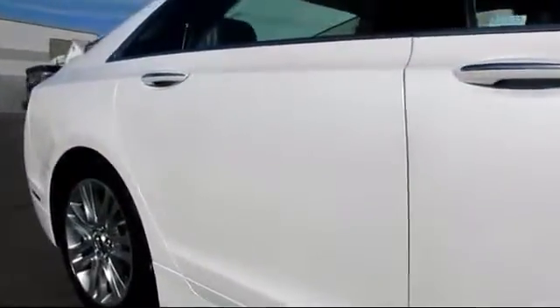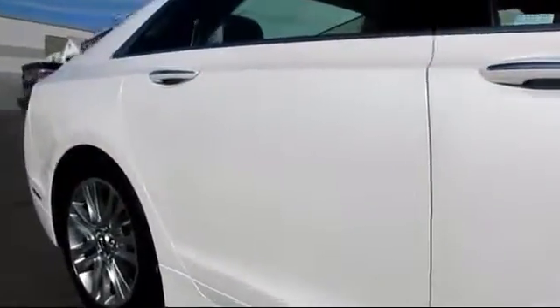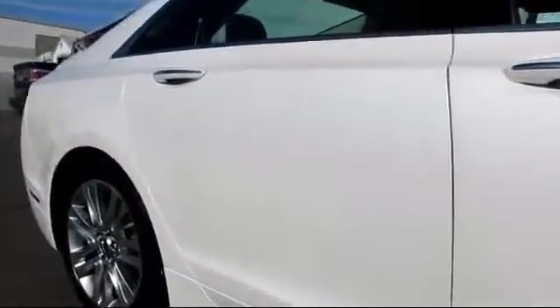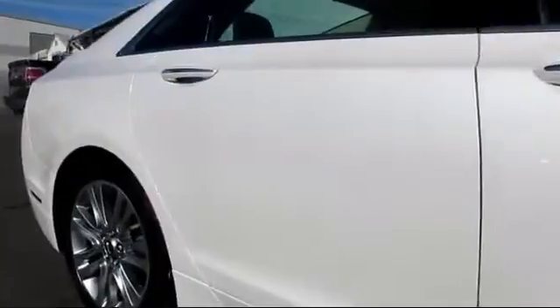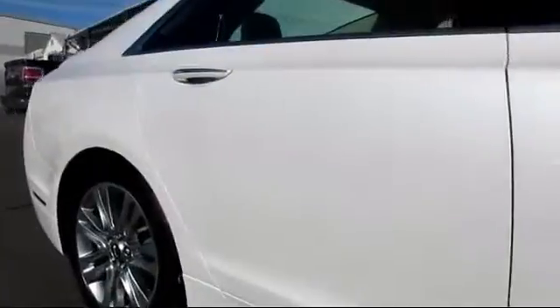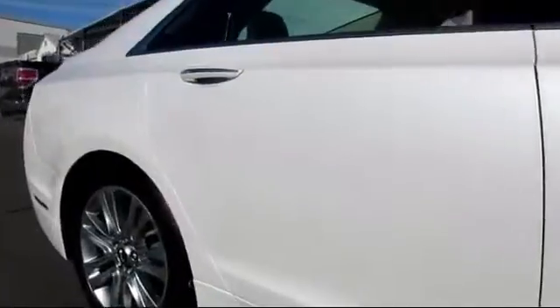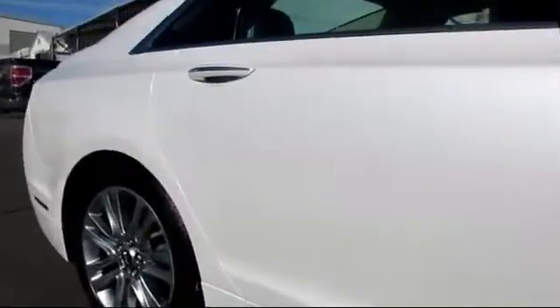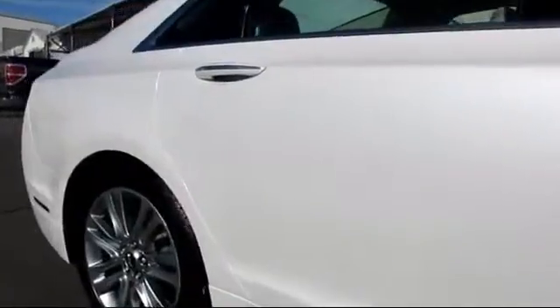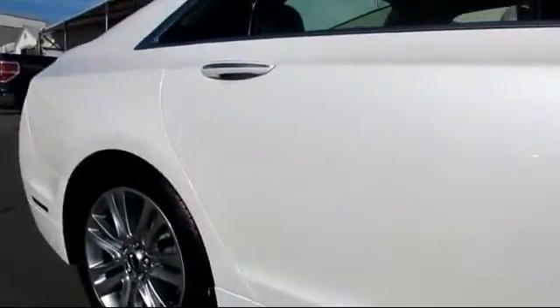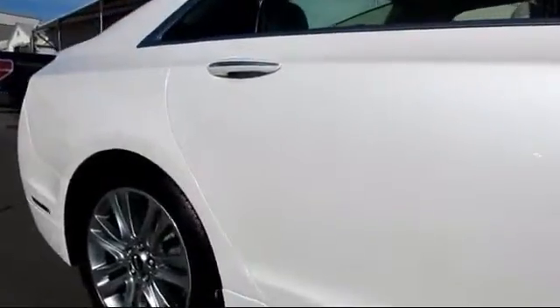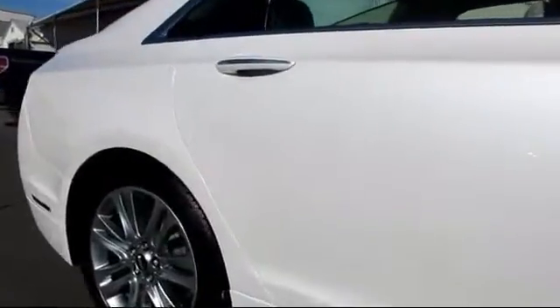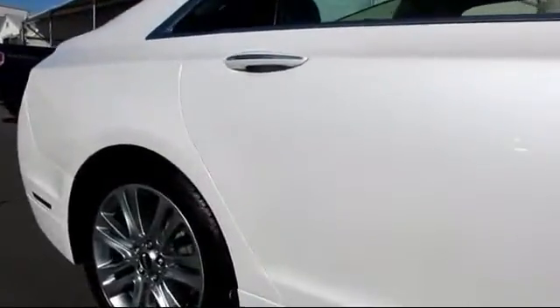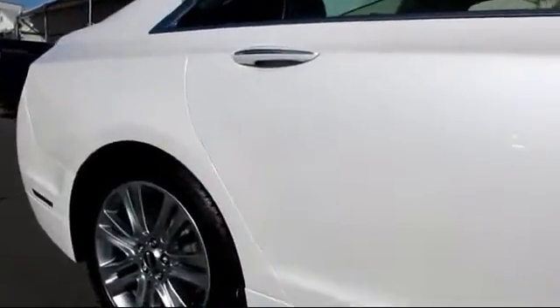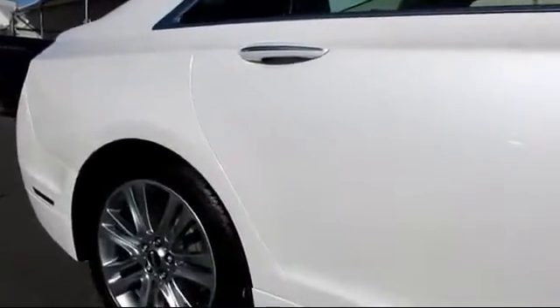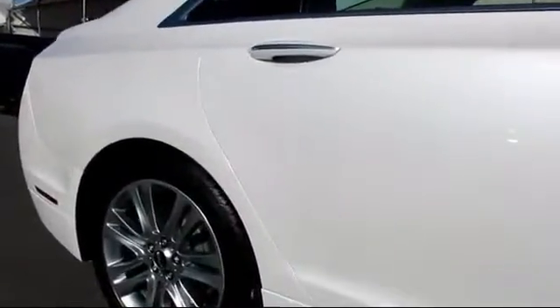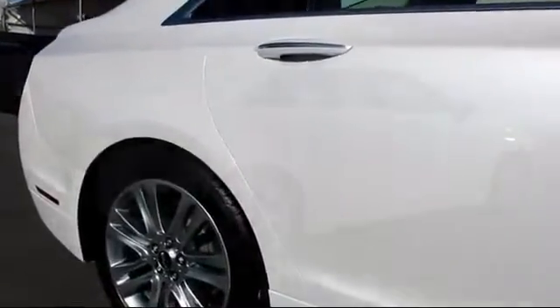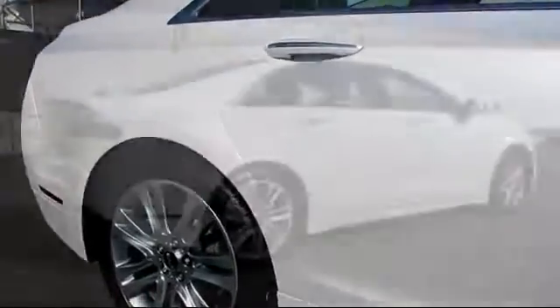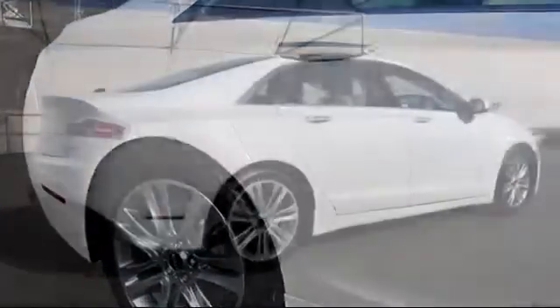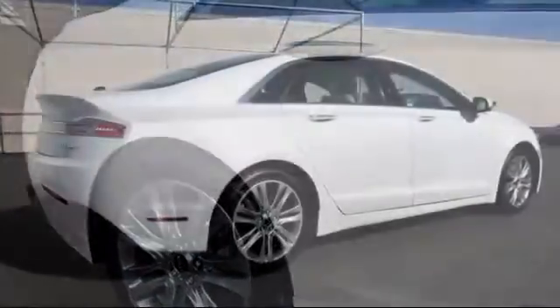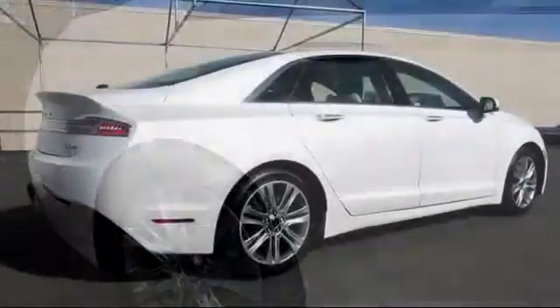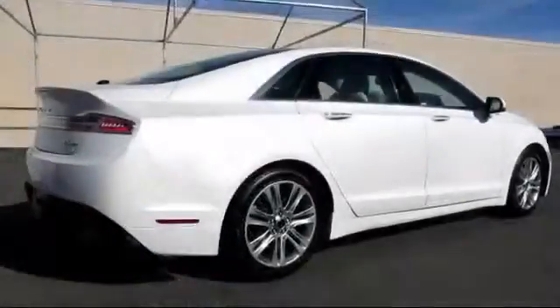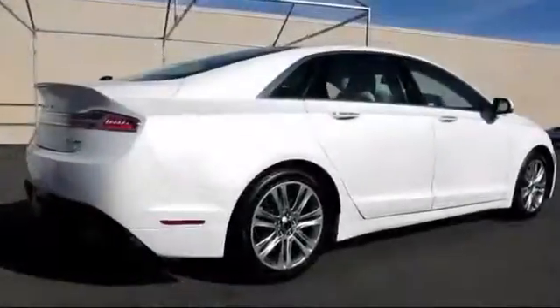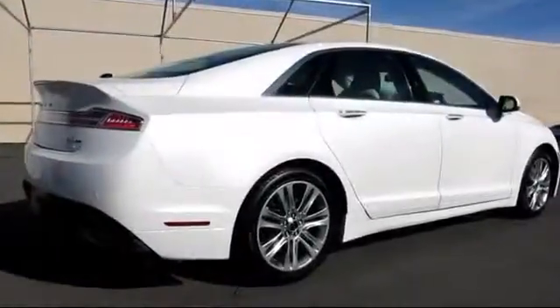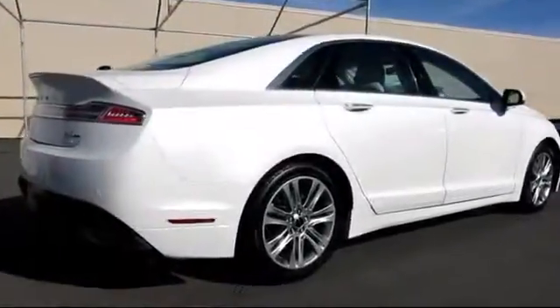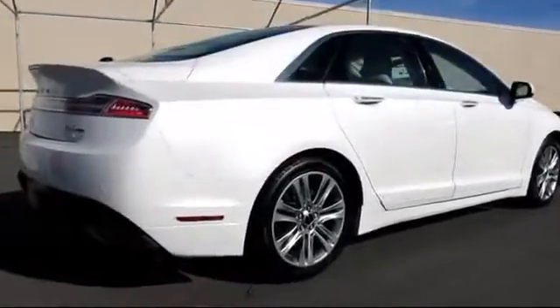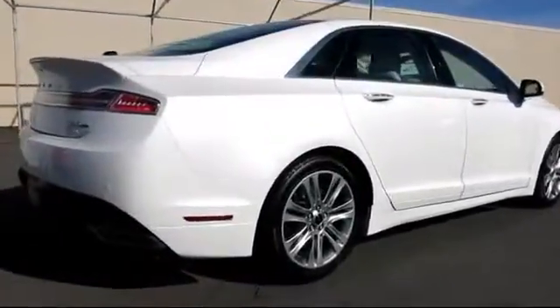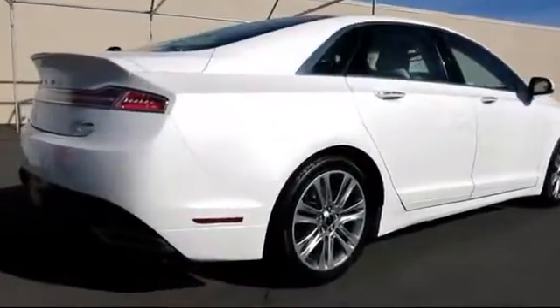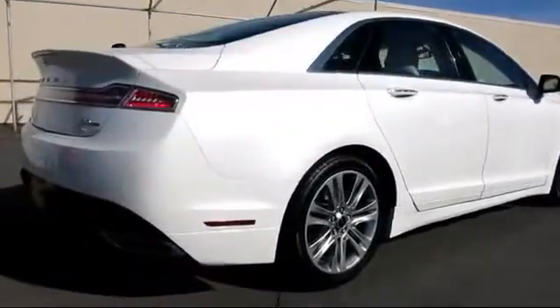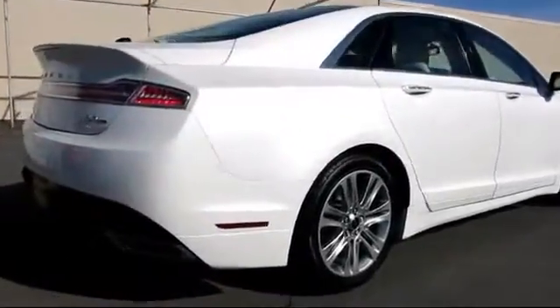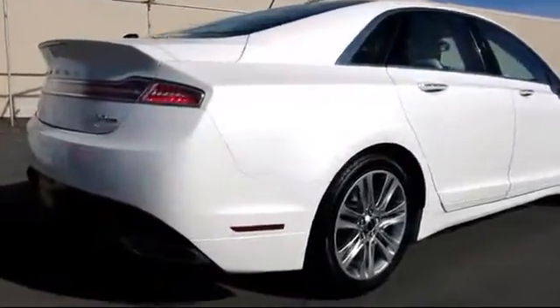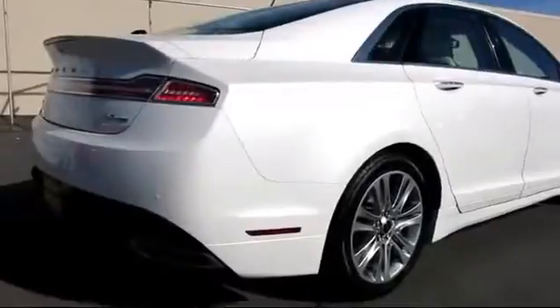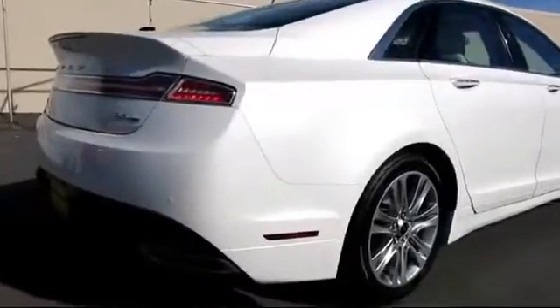keyless entry, rear defroster, and has less than 30,000 miles on the odometer.